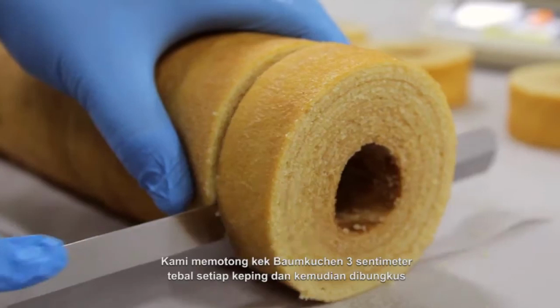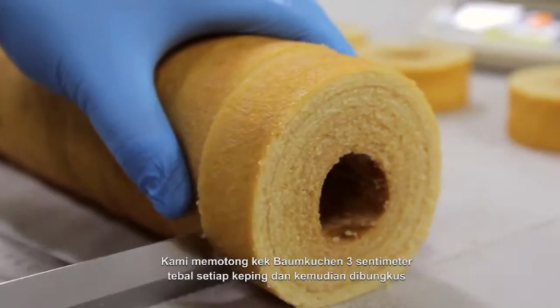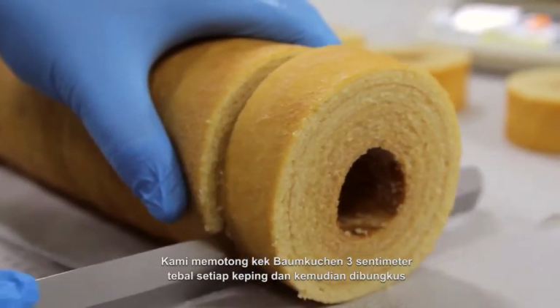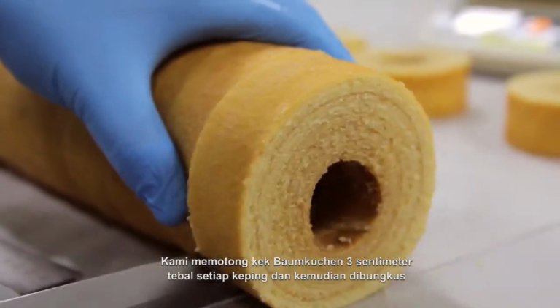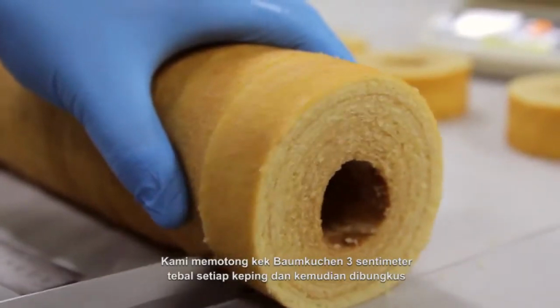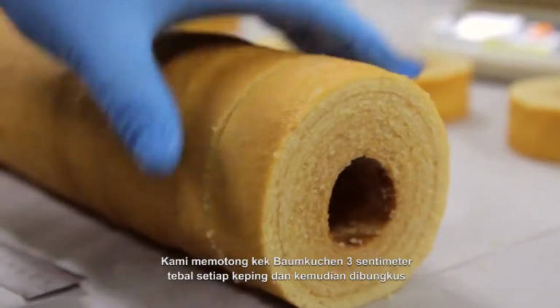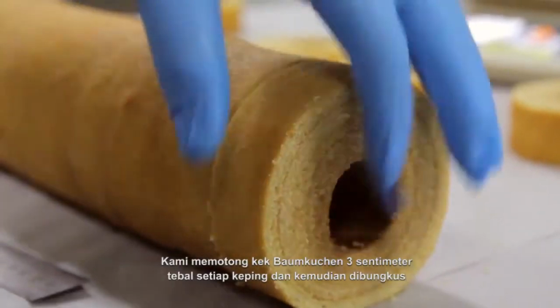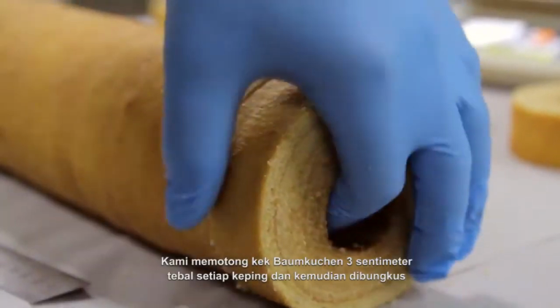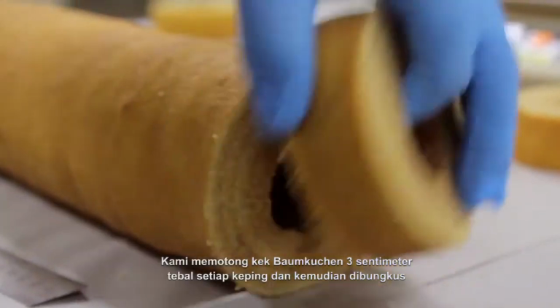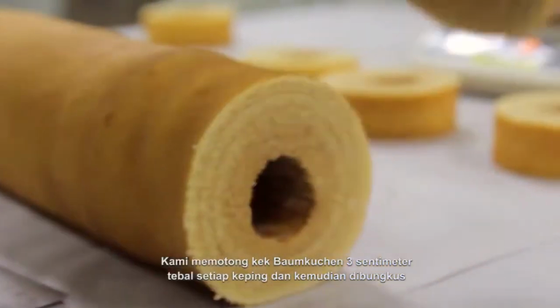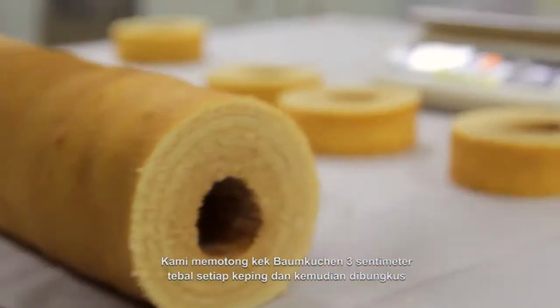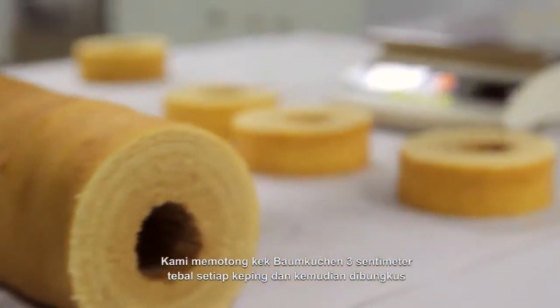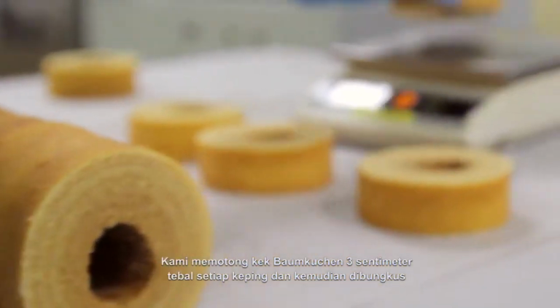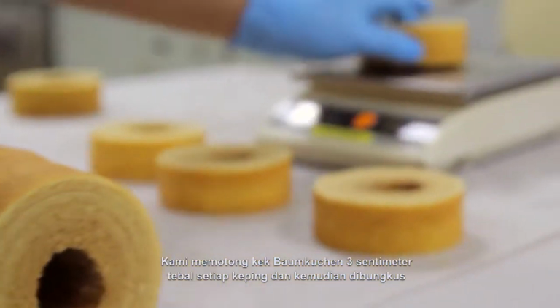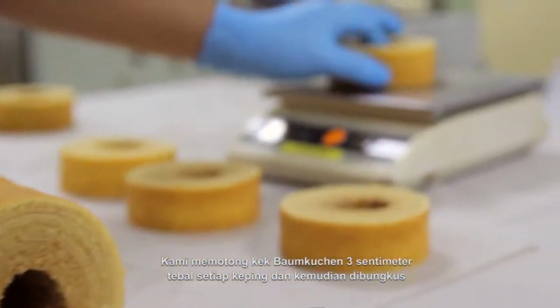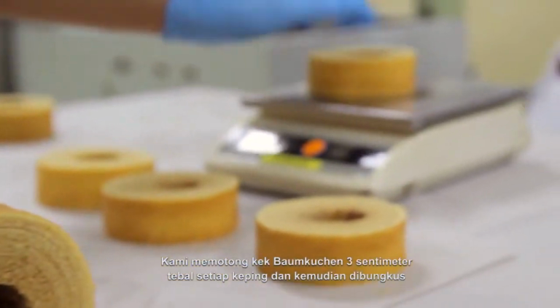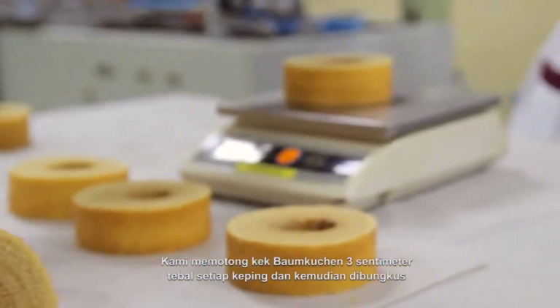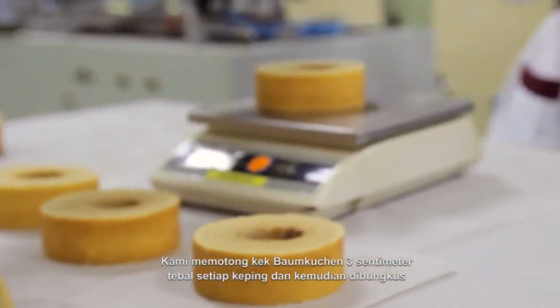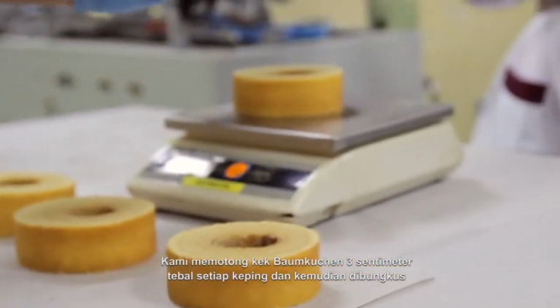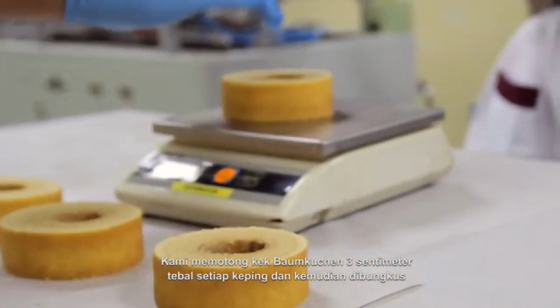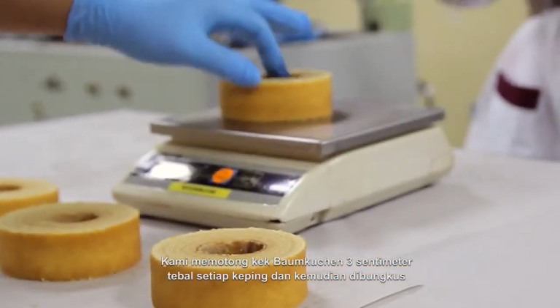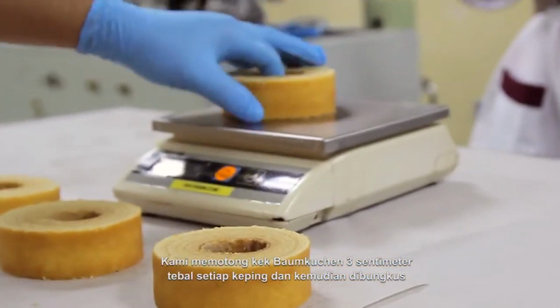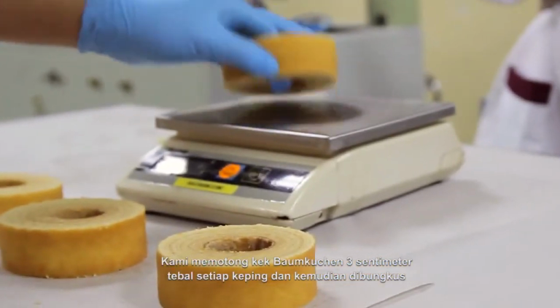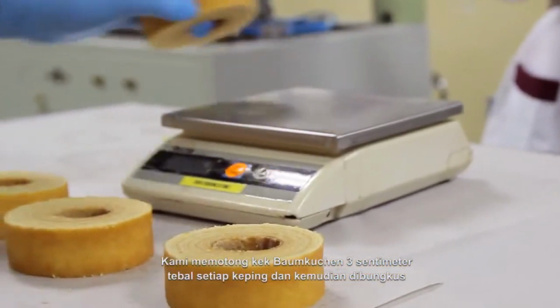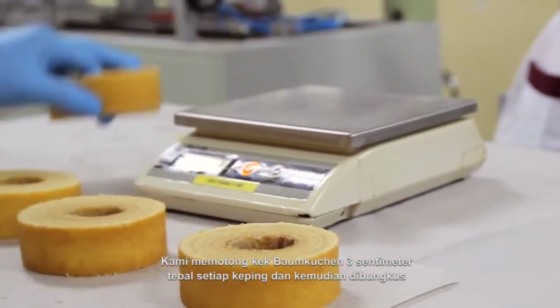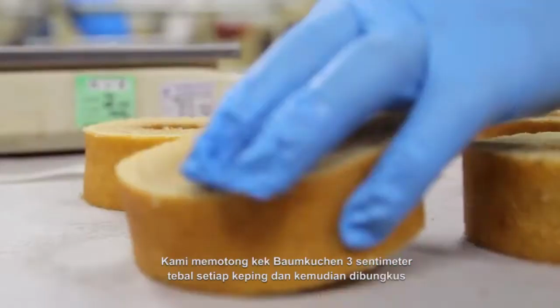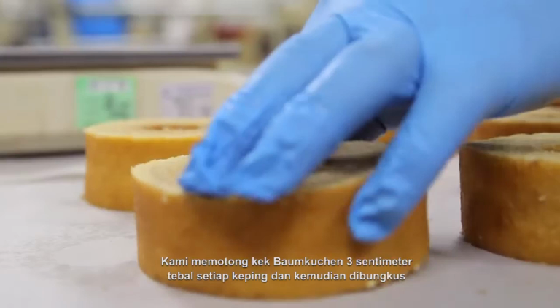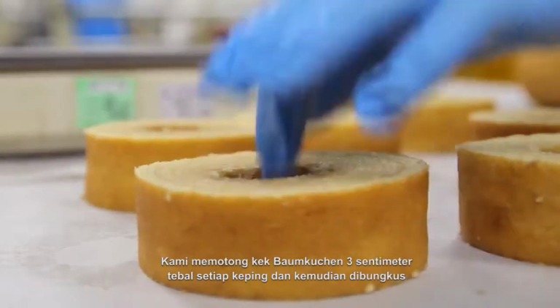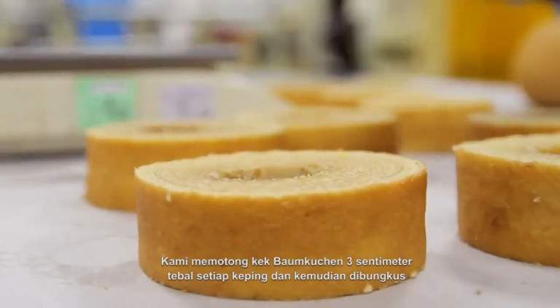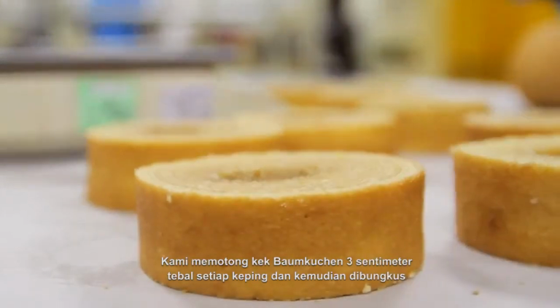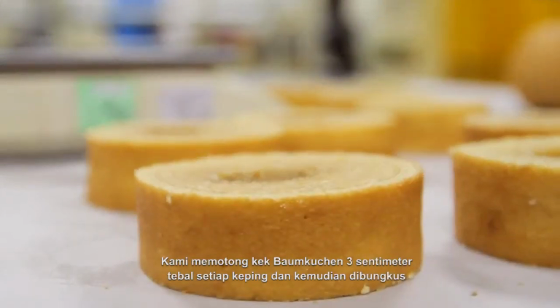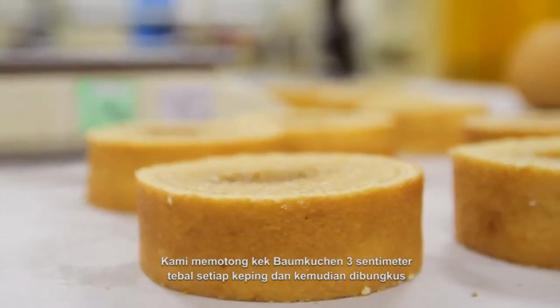We cut the Baumkuchen to a thickness of 3 cm each slice before packing them into bags.